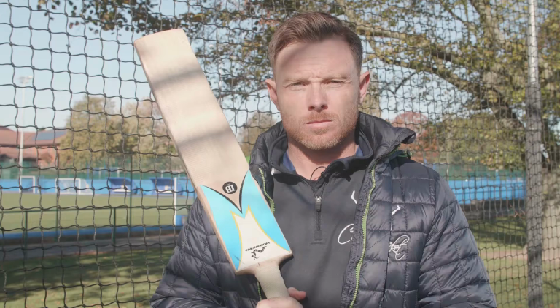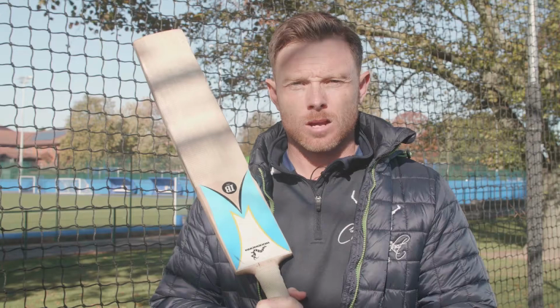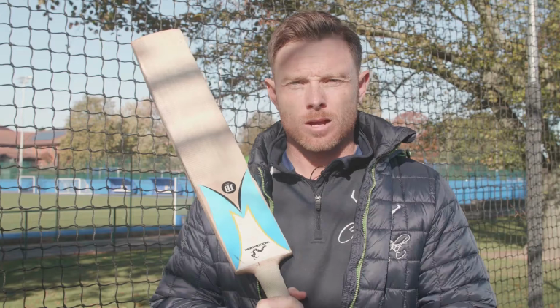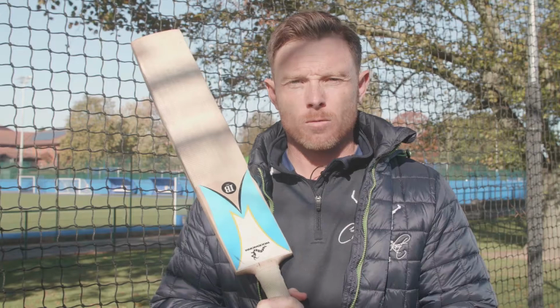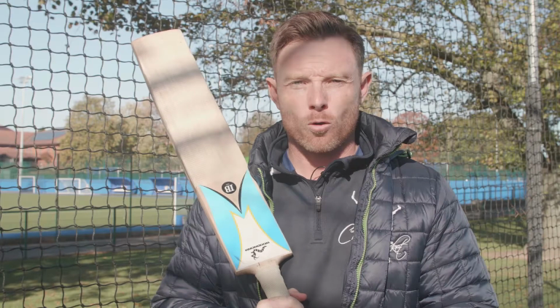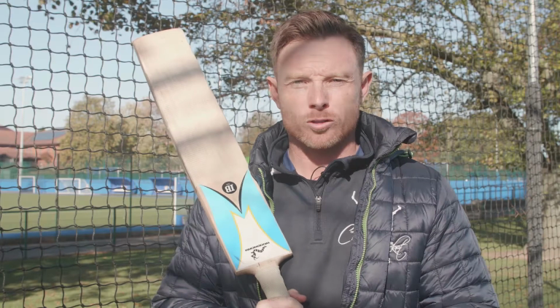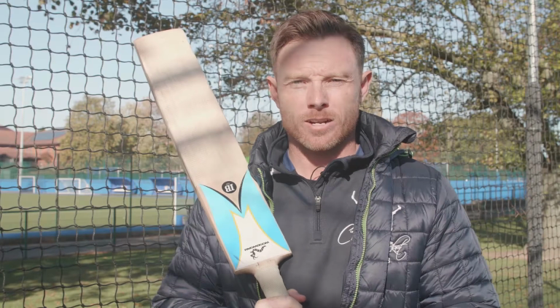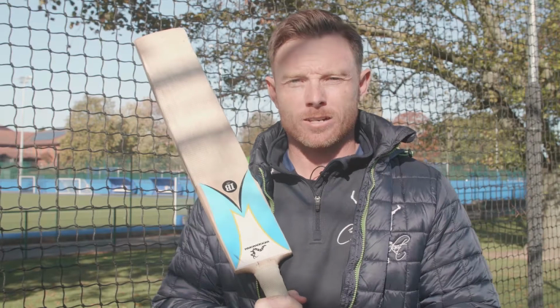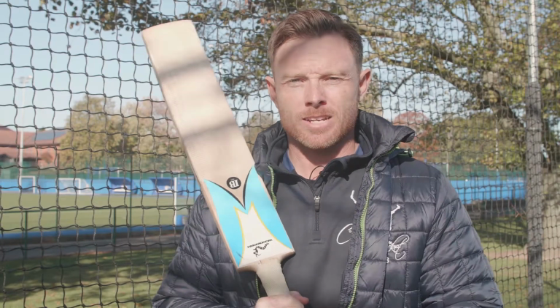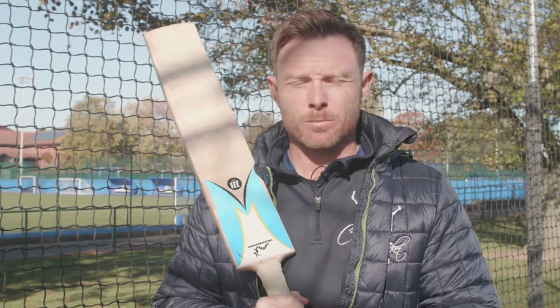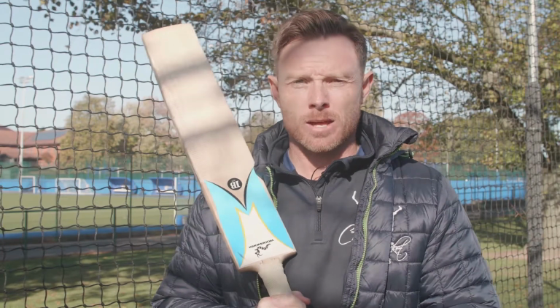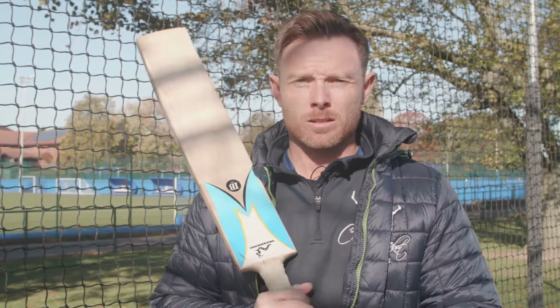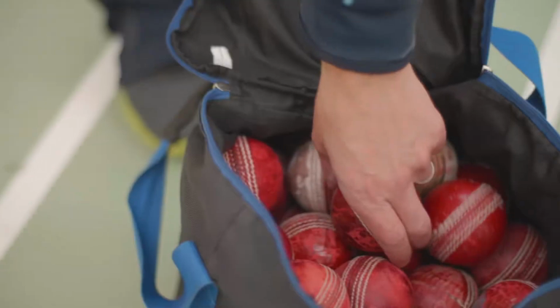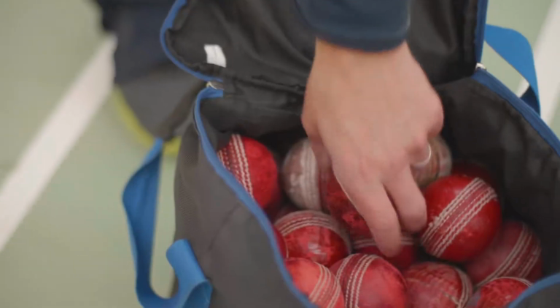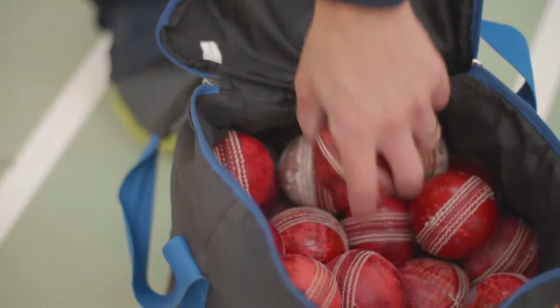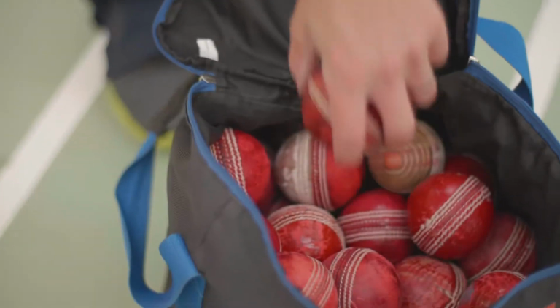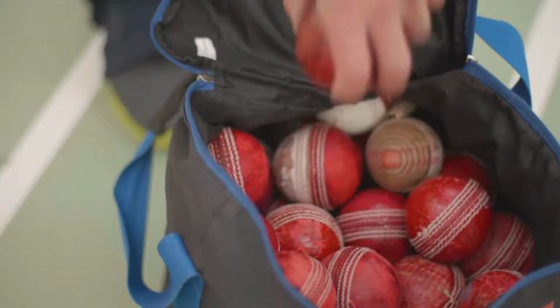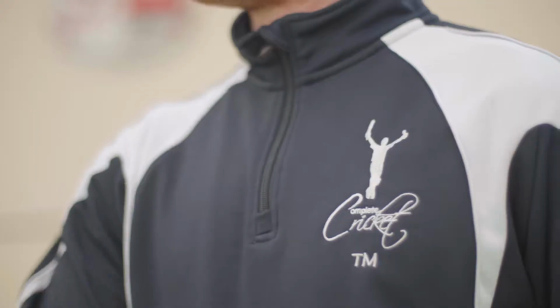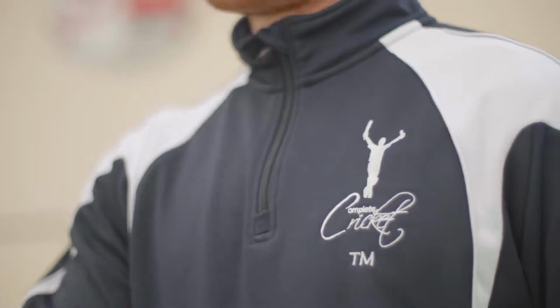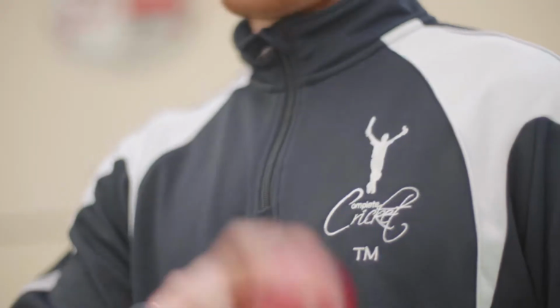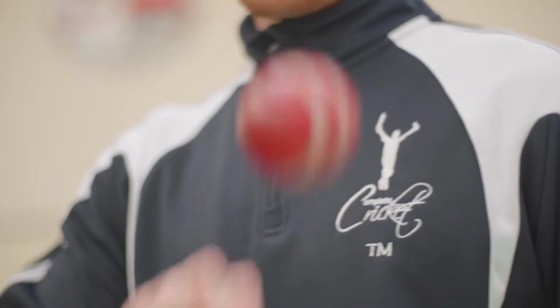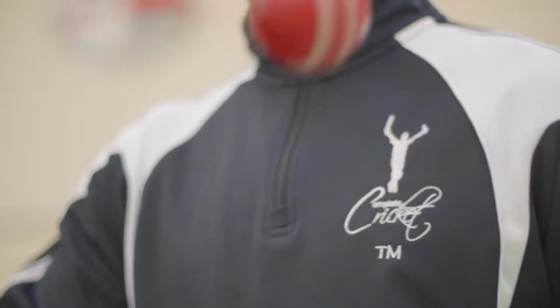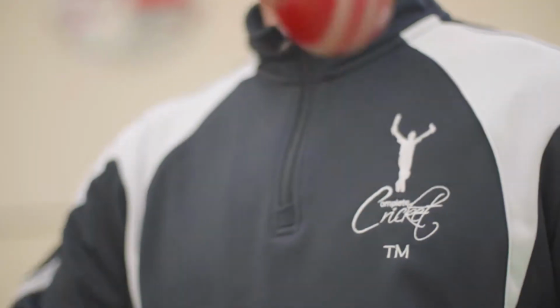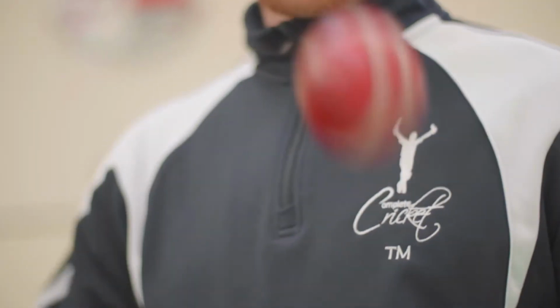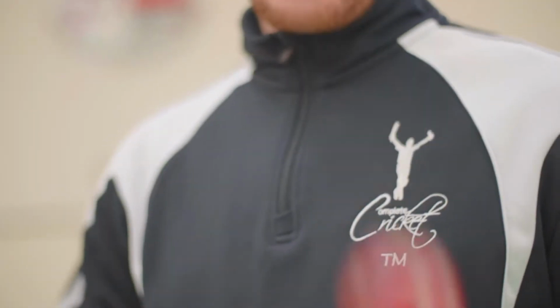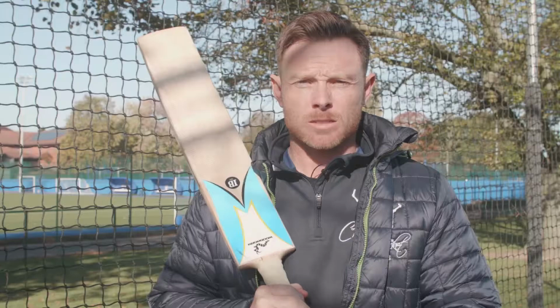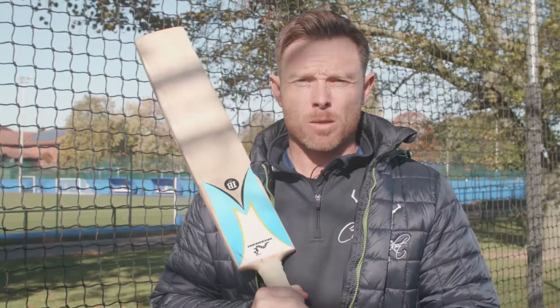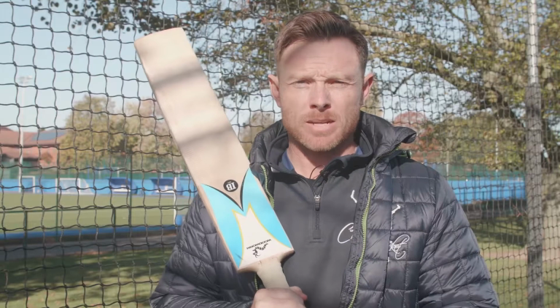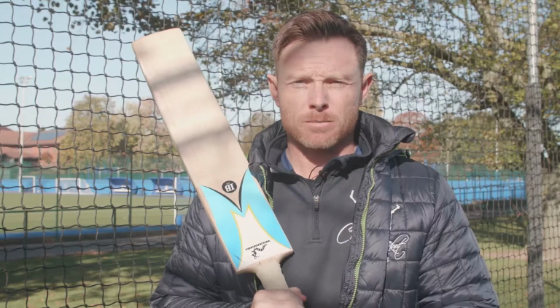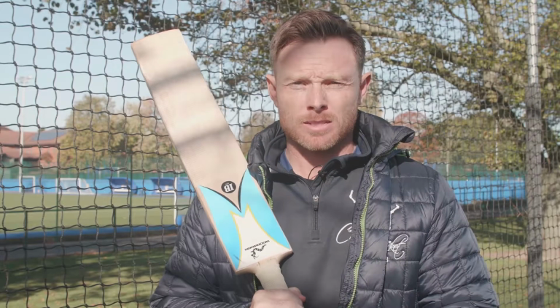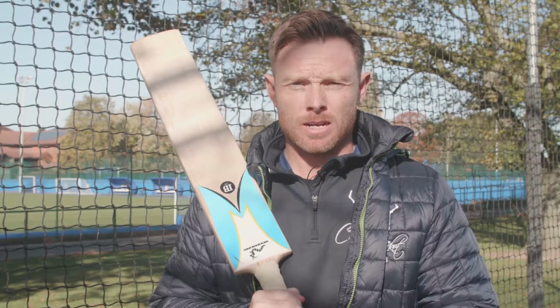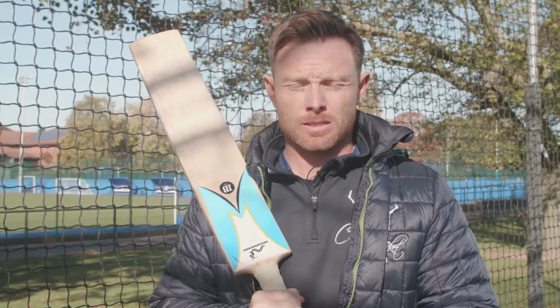Hi, I'm Ian Bell, from Warwickshire in England, ambassador for Complete Cricket International, and this is my batting masterclass.